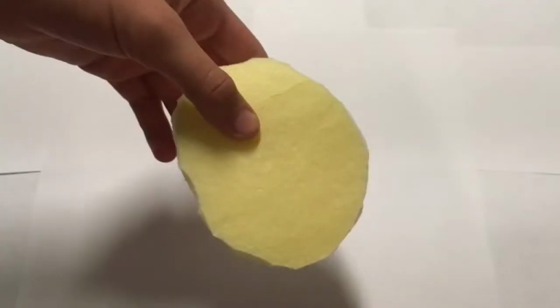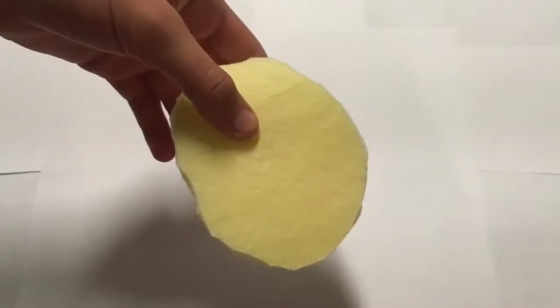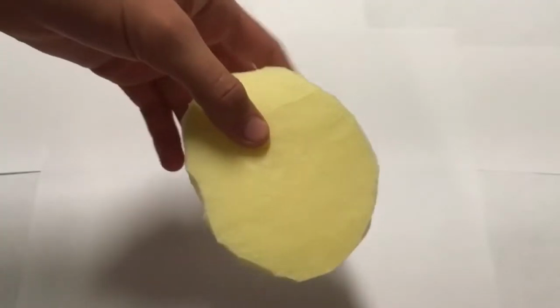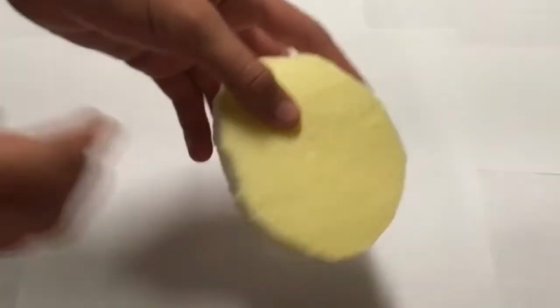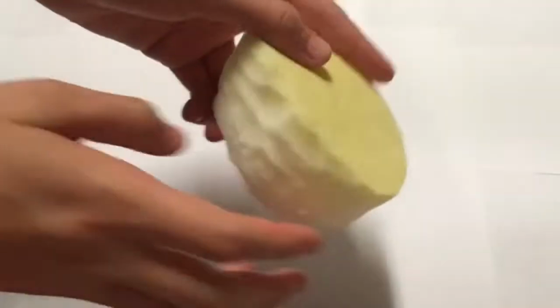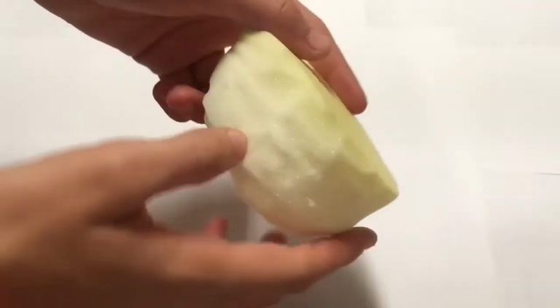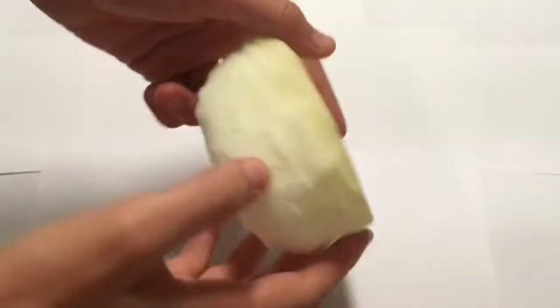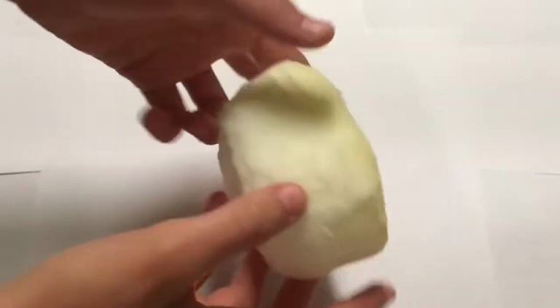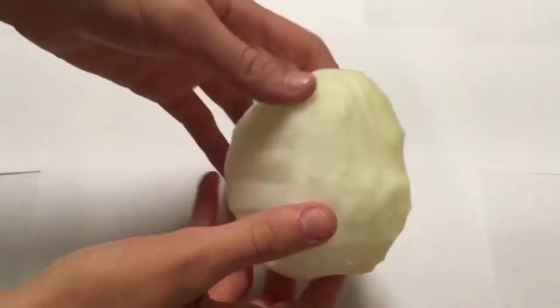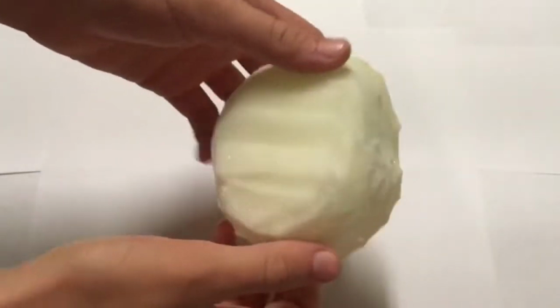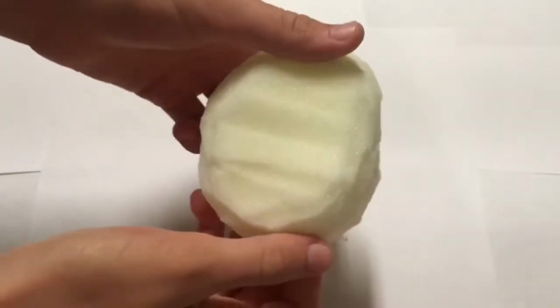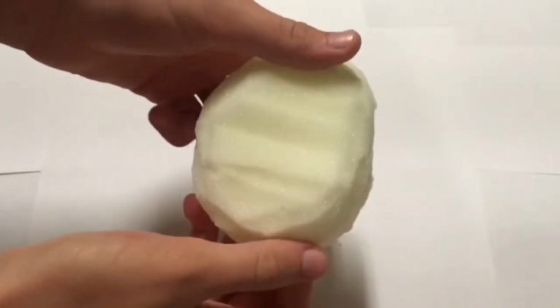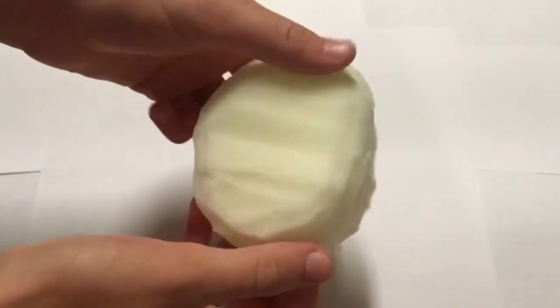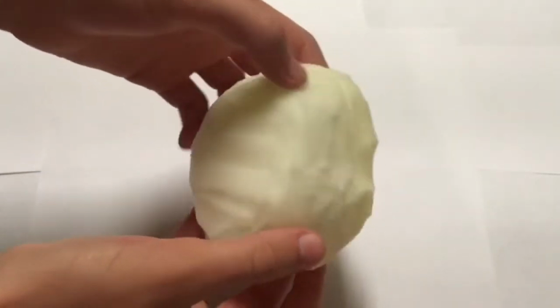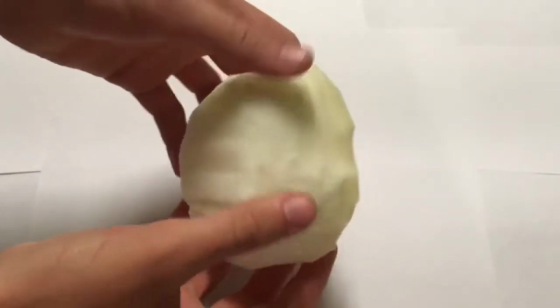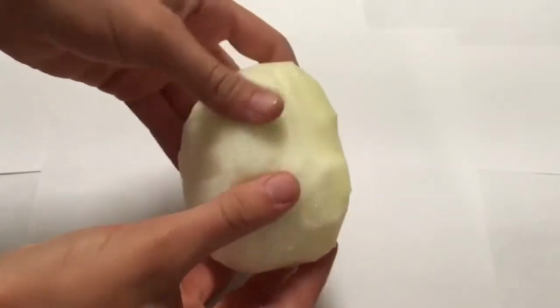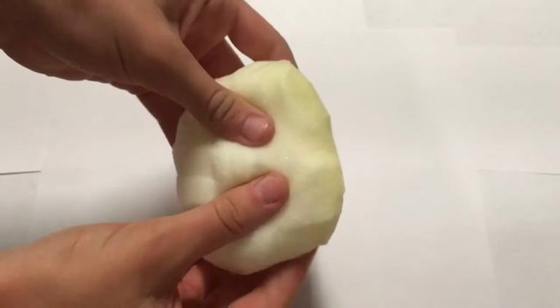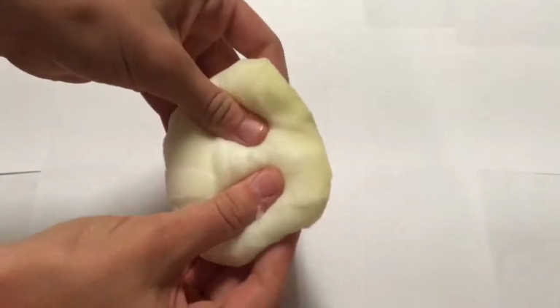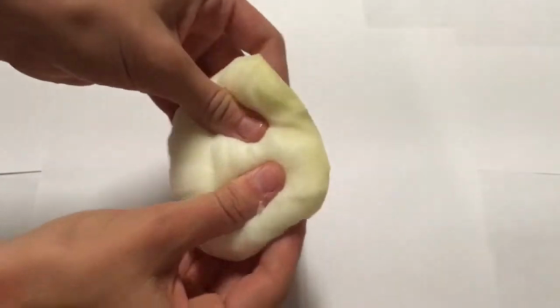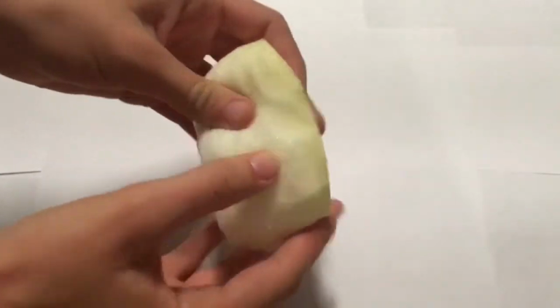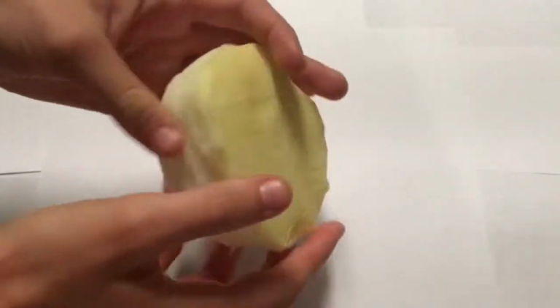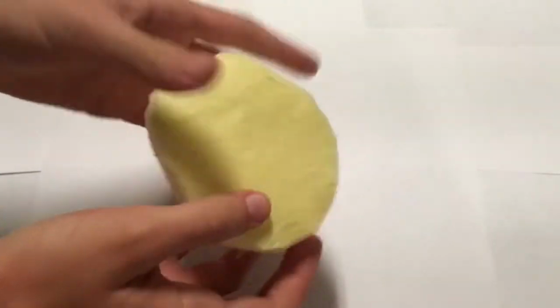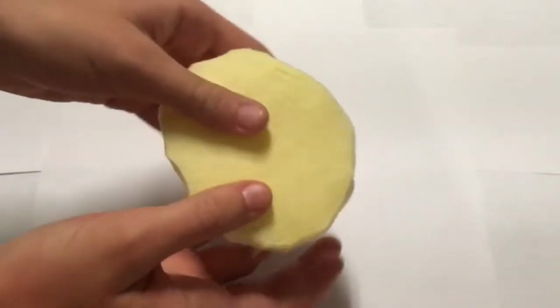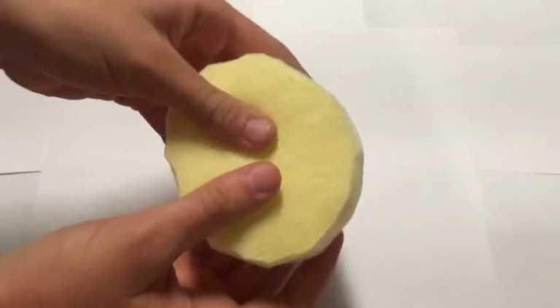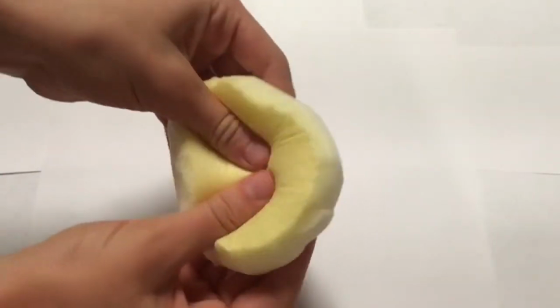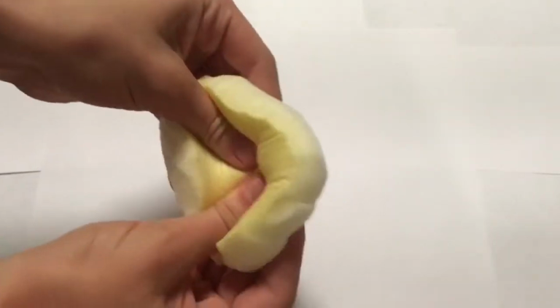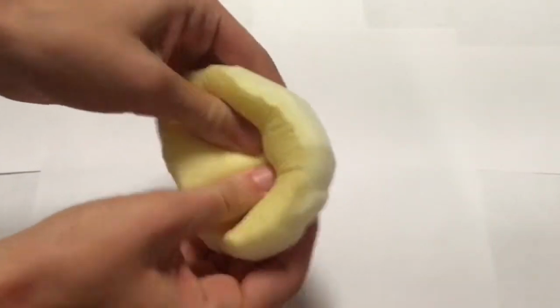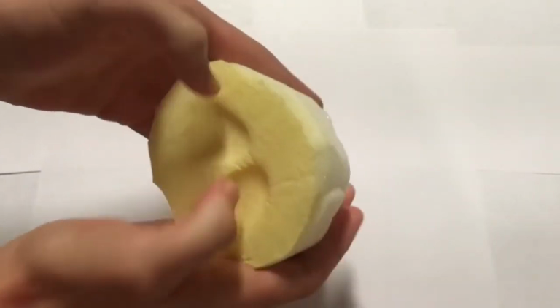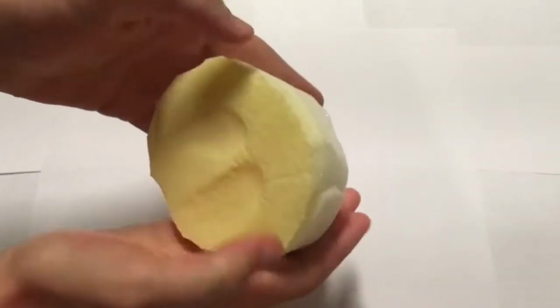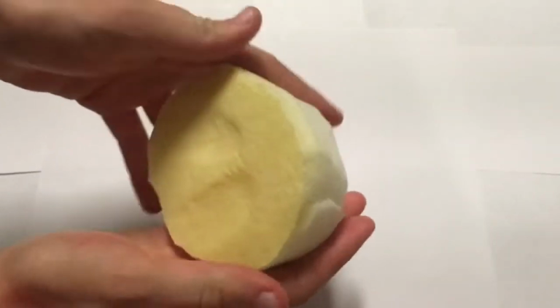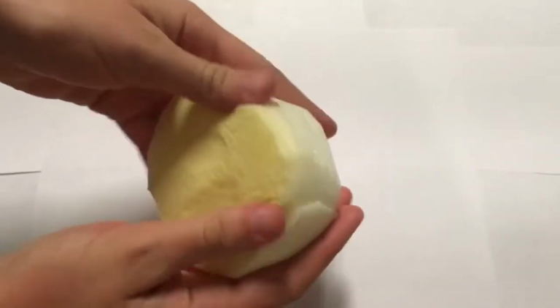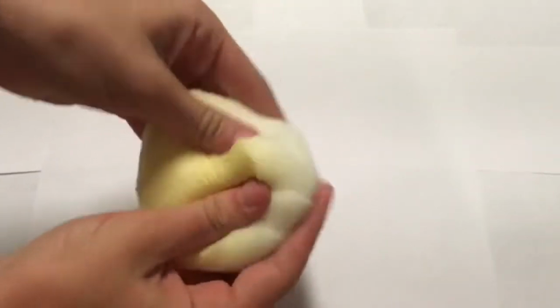After a lot of cutting, this is the shape I got. Be sure to take your time on this — it does take a while.